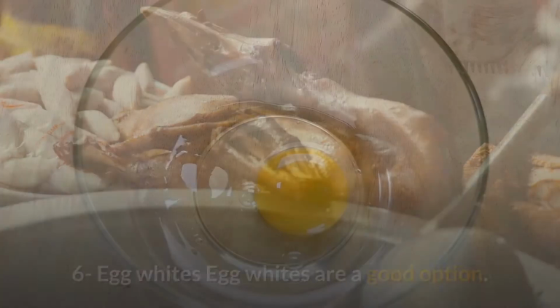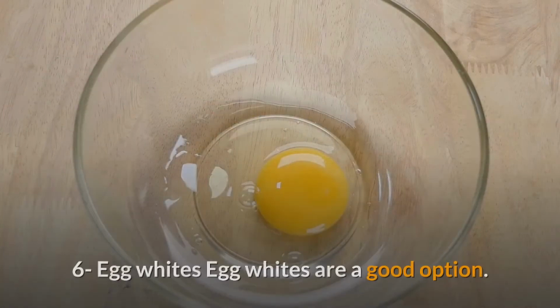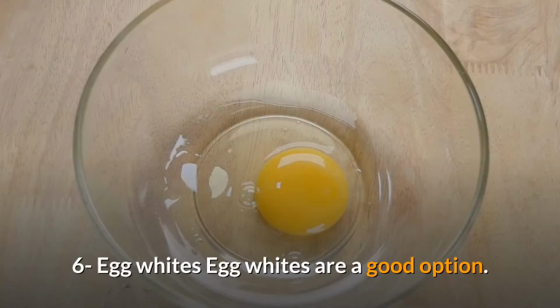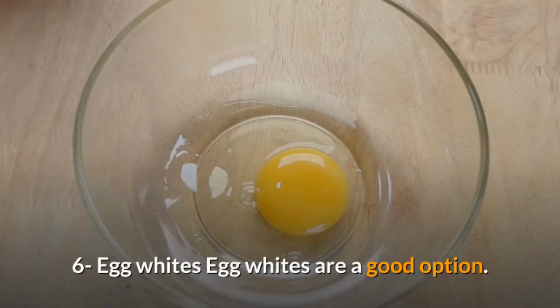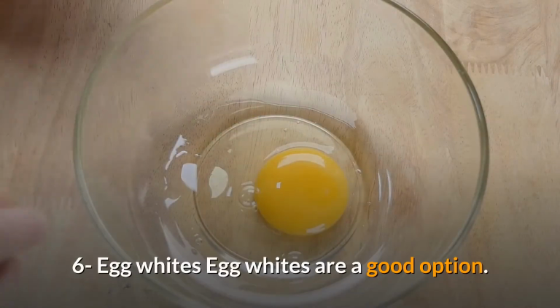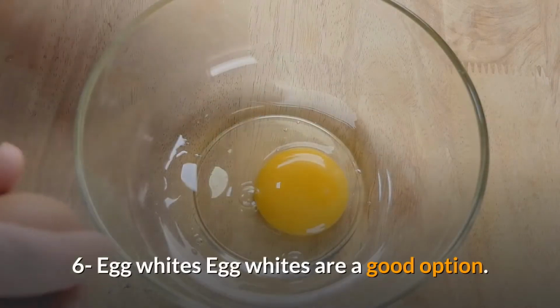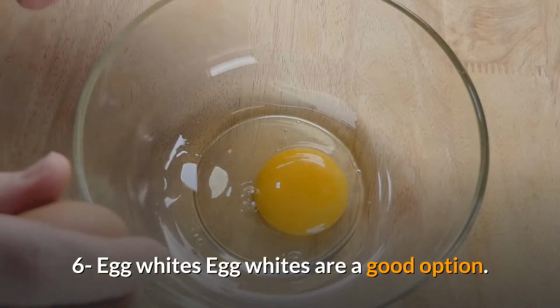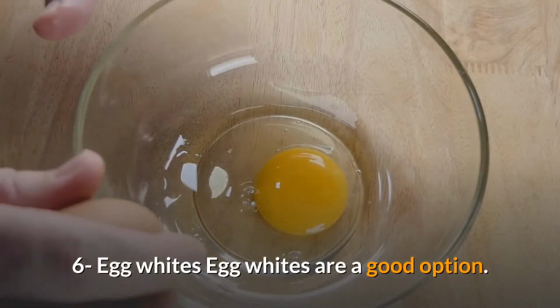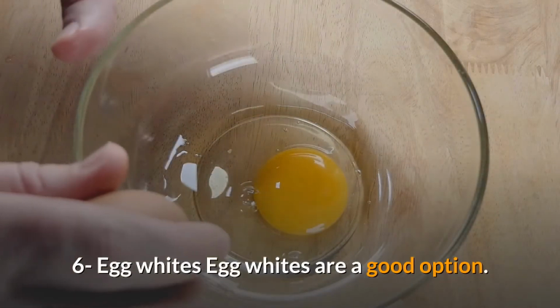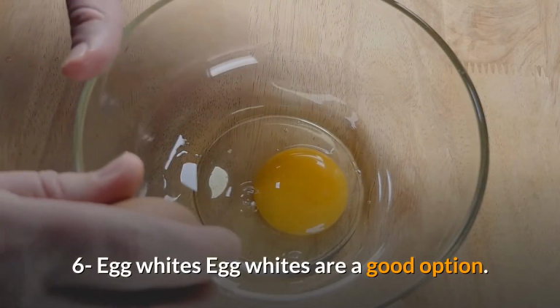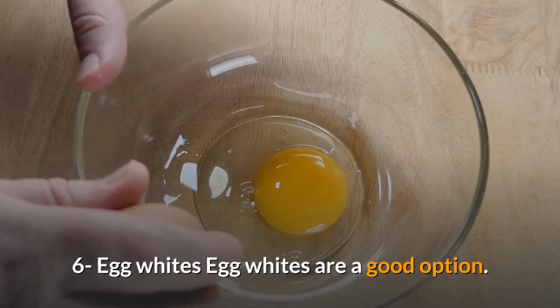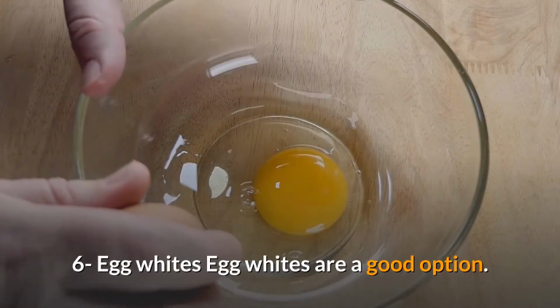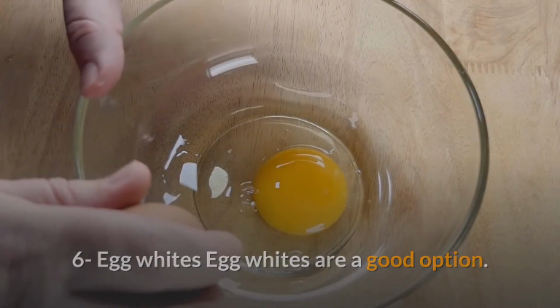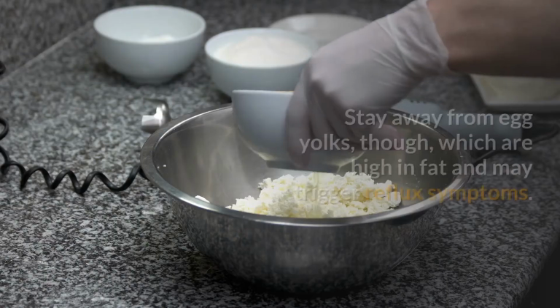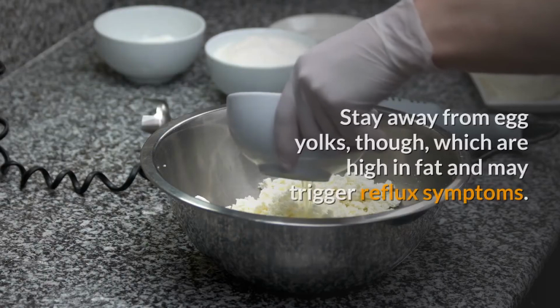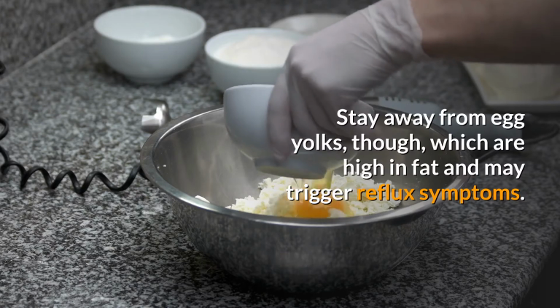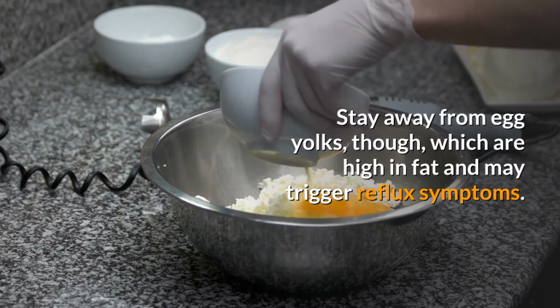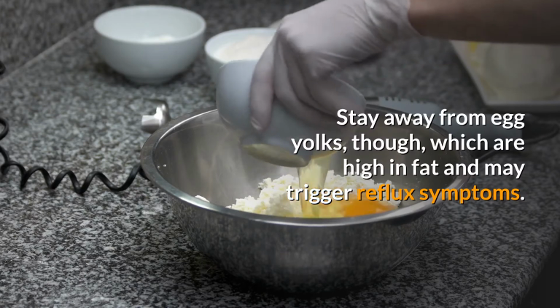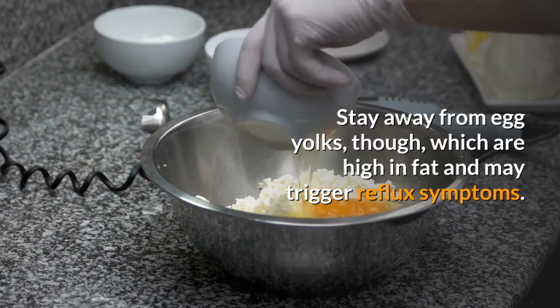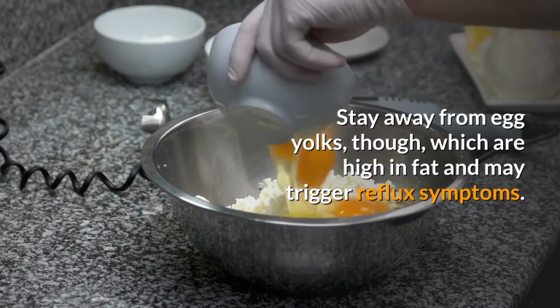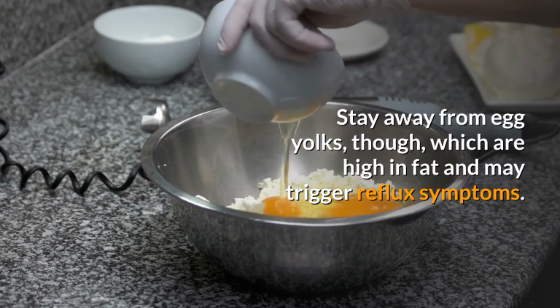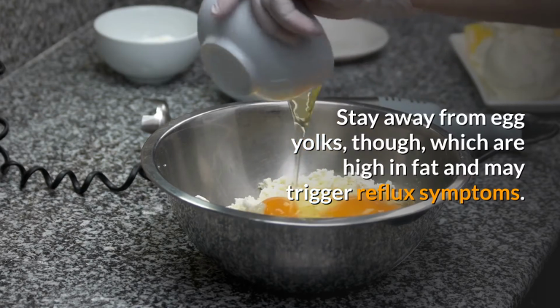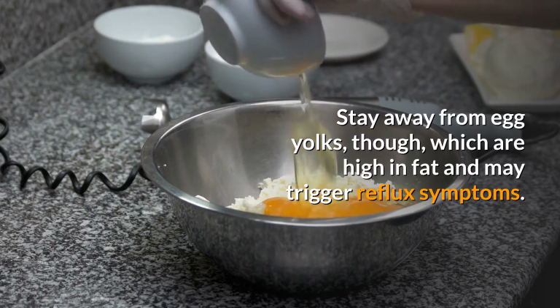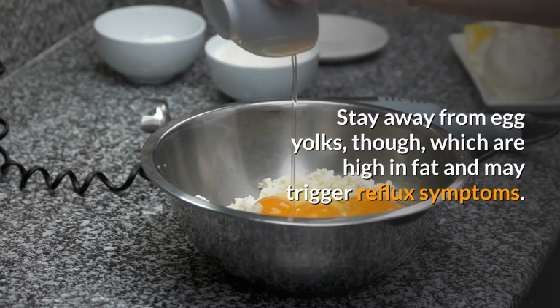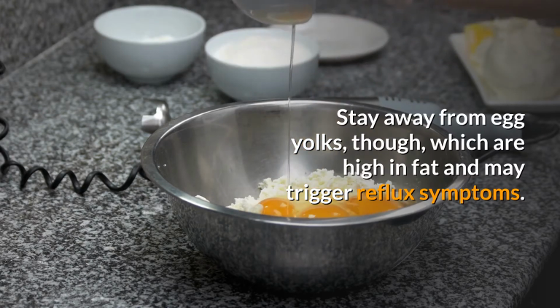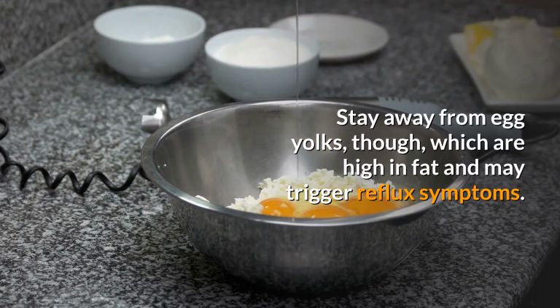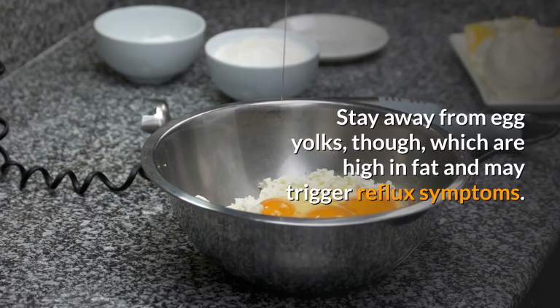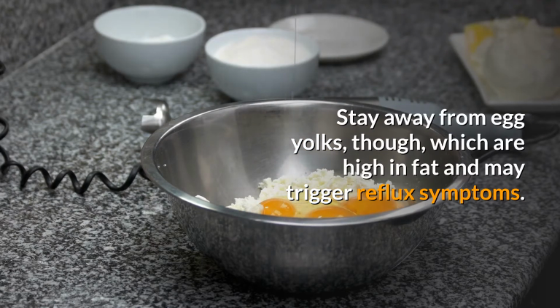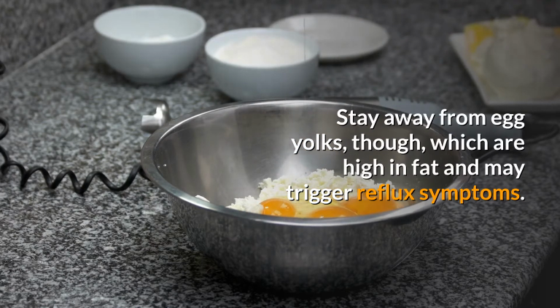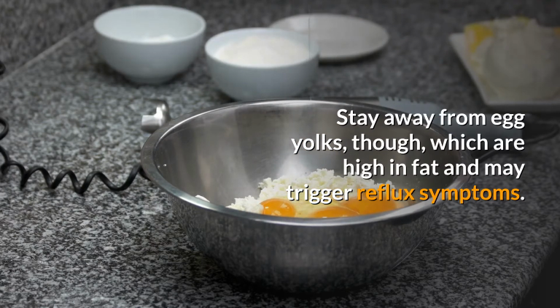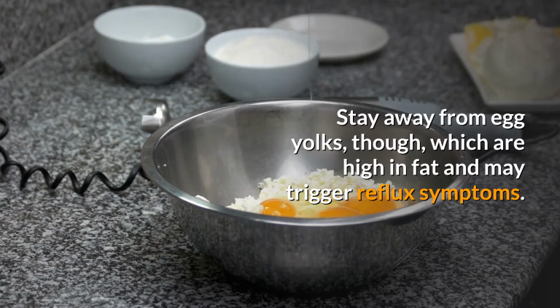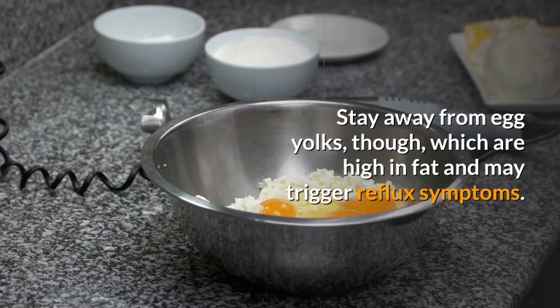6. Egg whites. Egg whites are a good option. Stay away from egg yolks, though, which are high in fat and may trigger reflux symptoms.